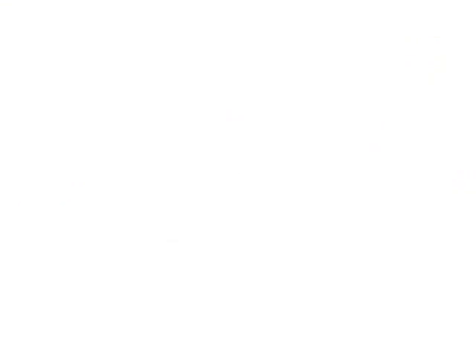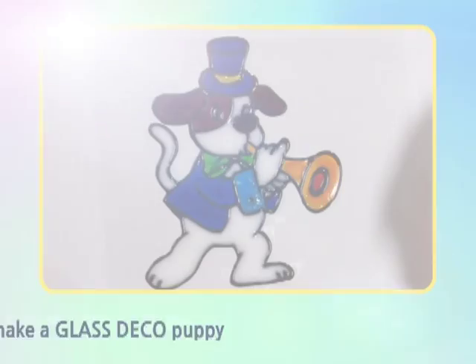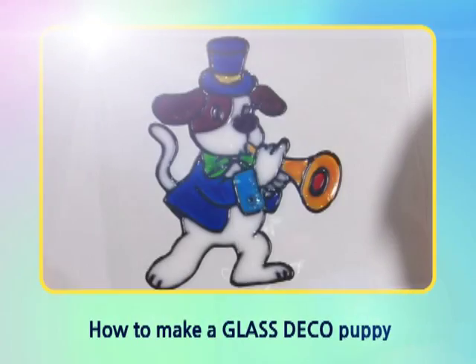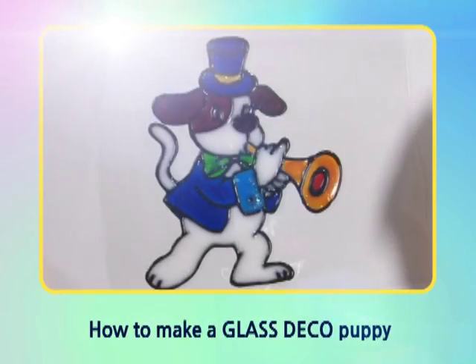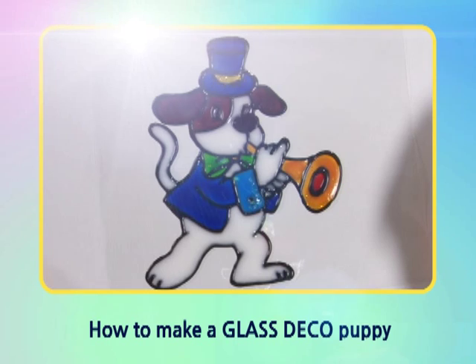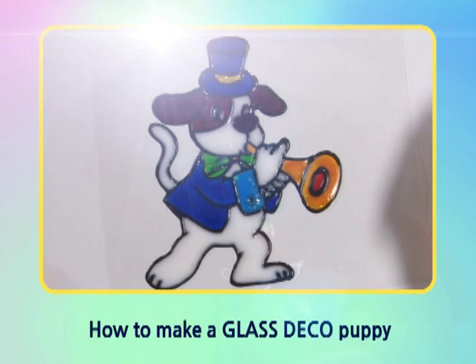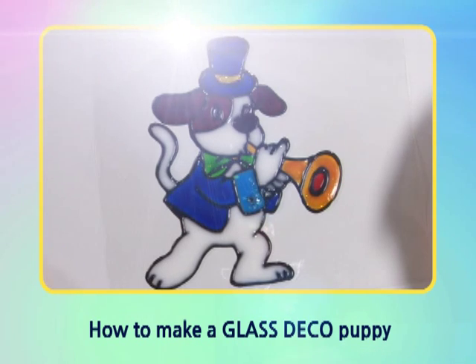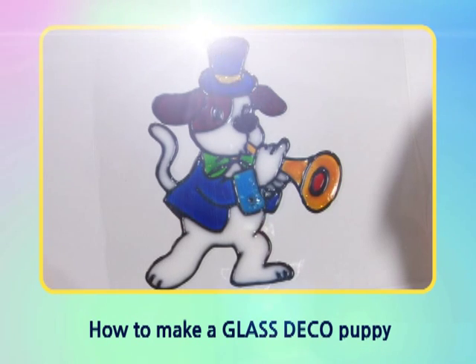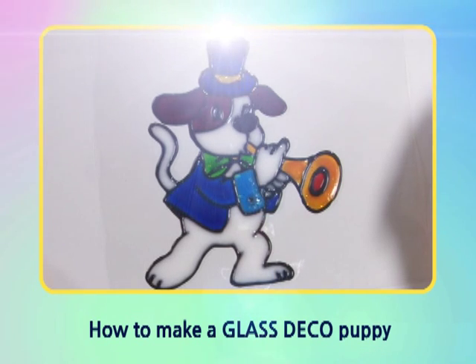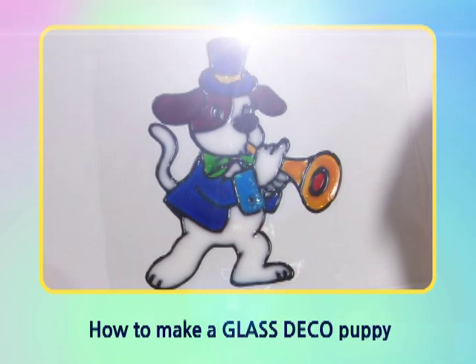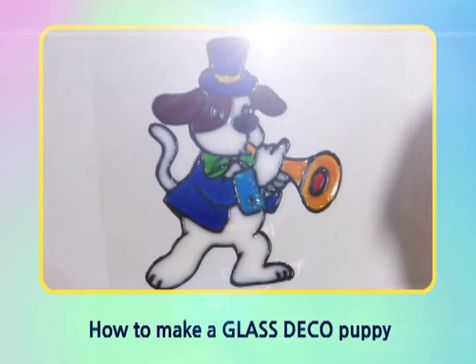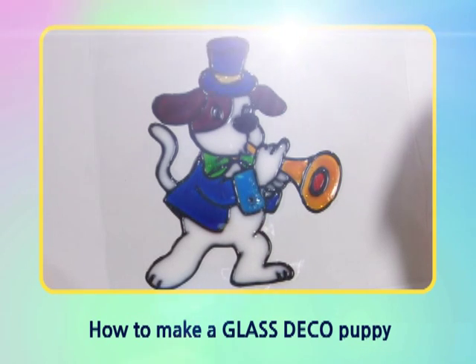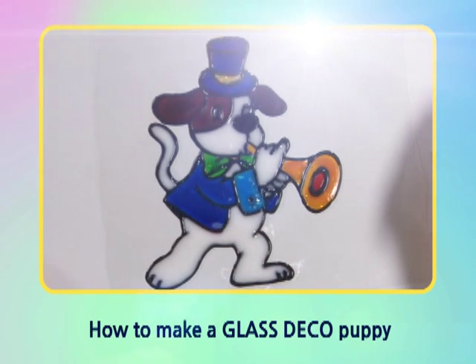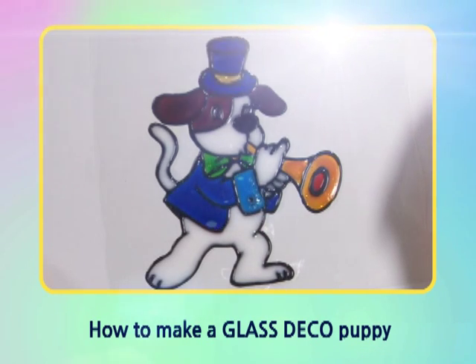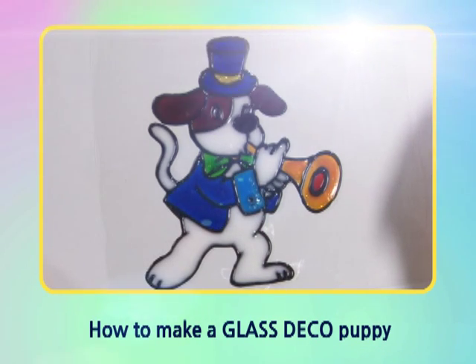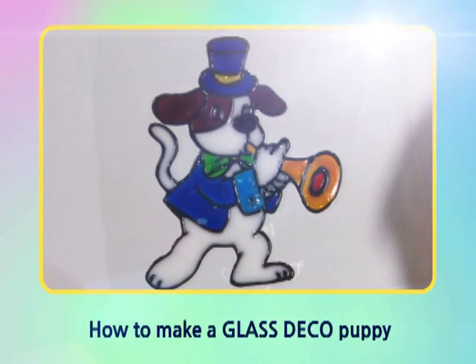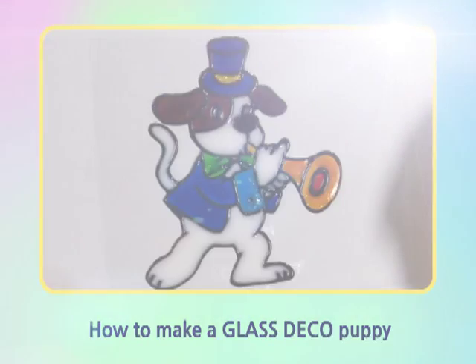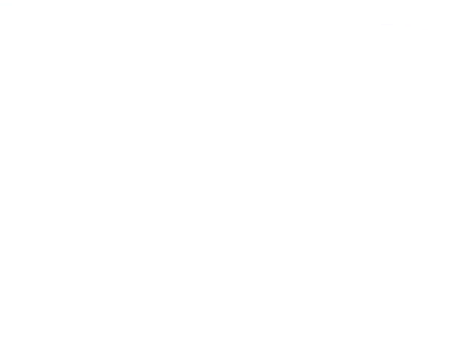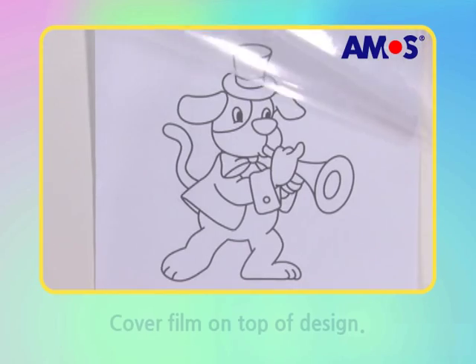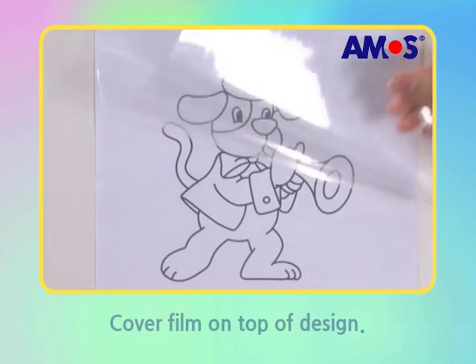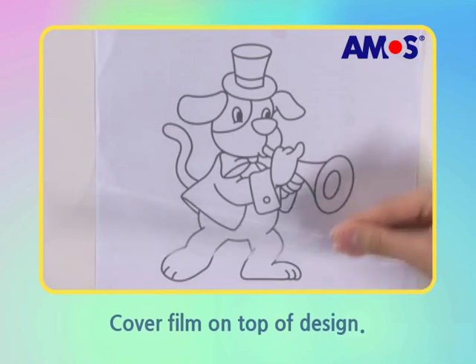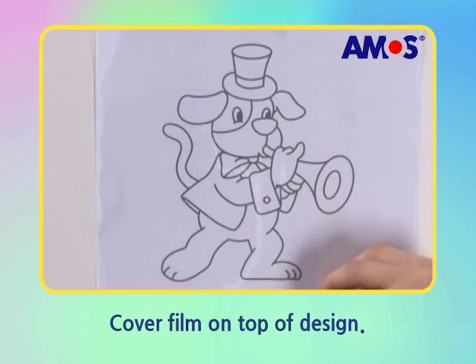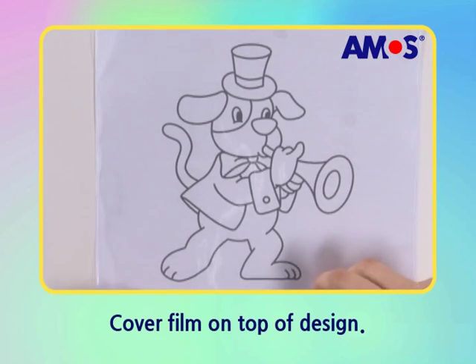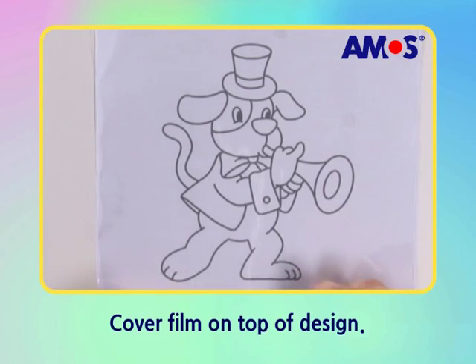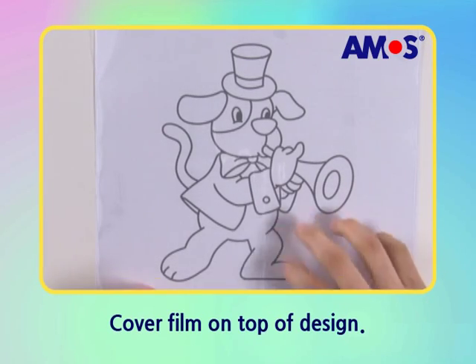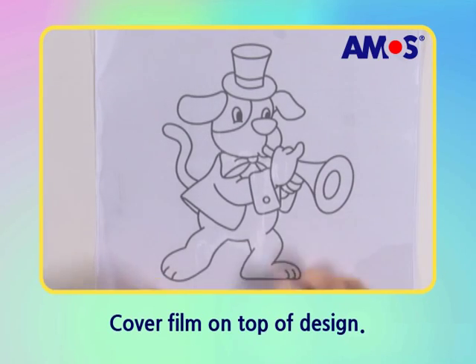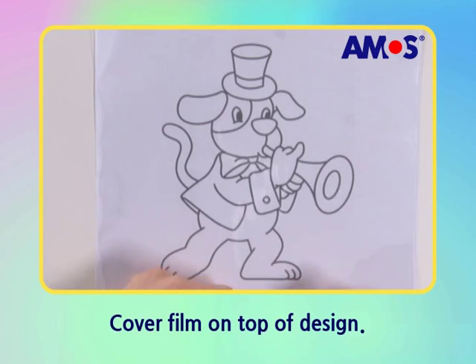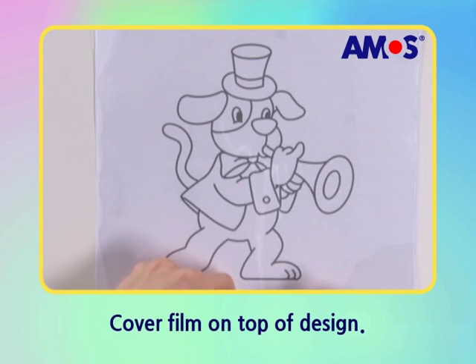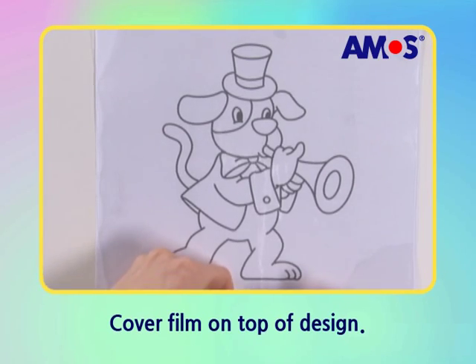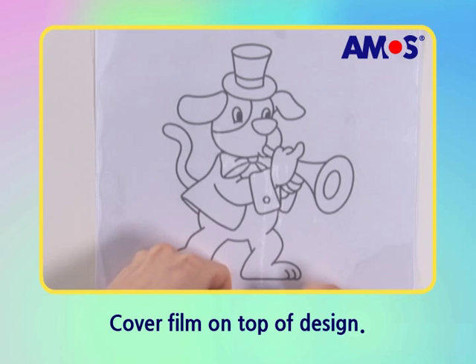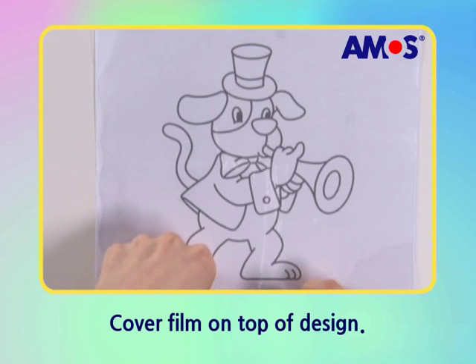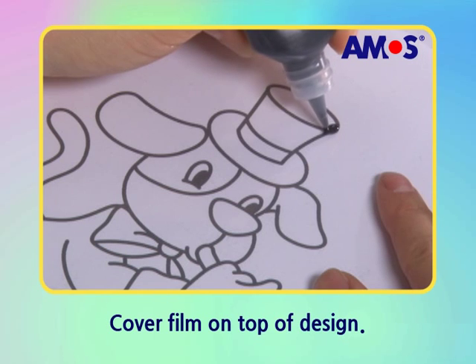How to make a glass deco puppy. Let's cover the puppy sketches with the vinyl.